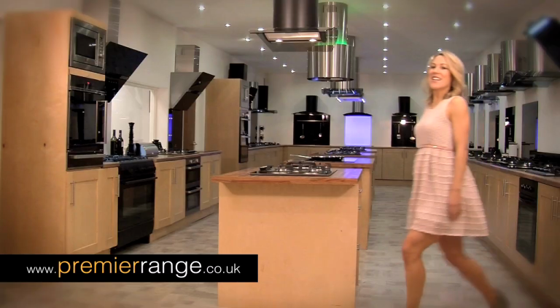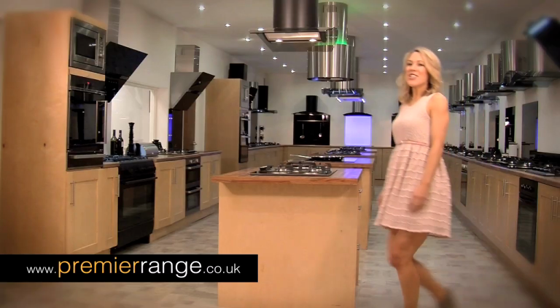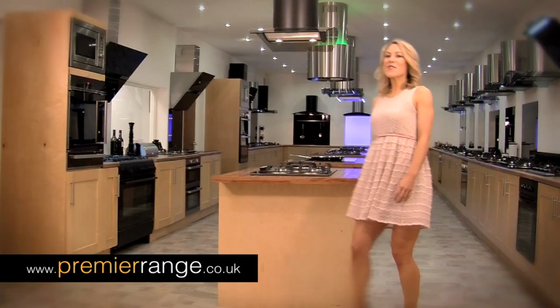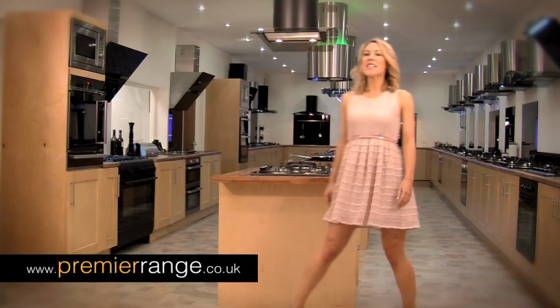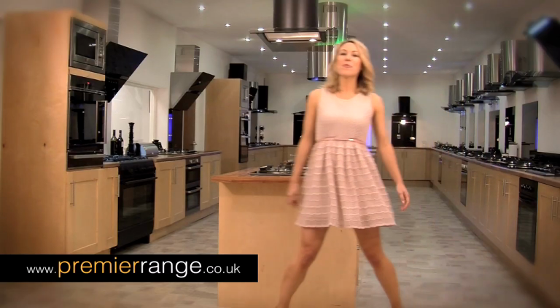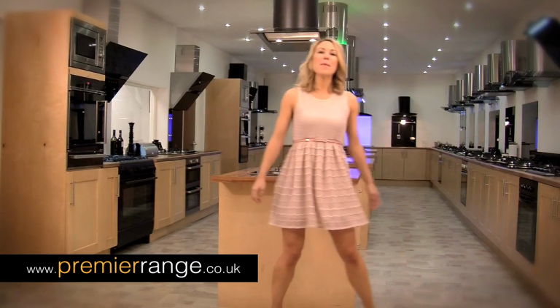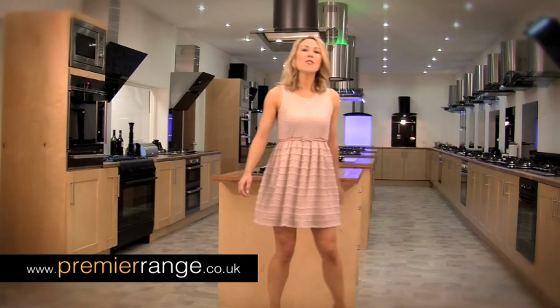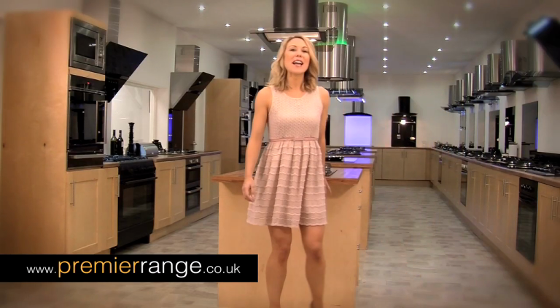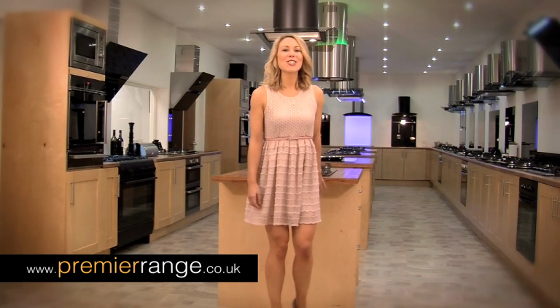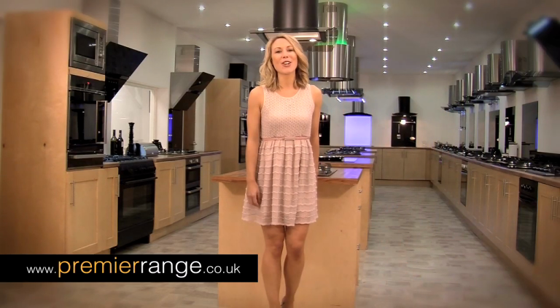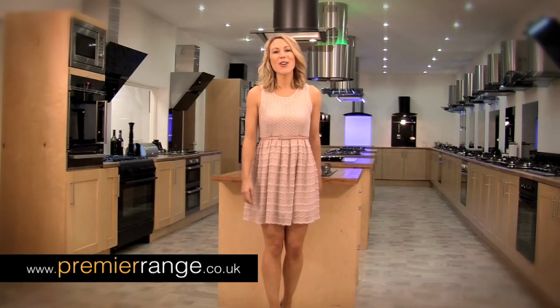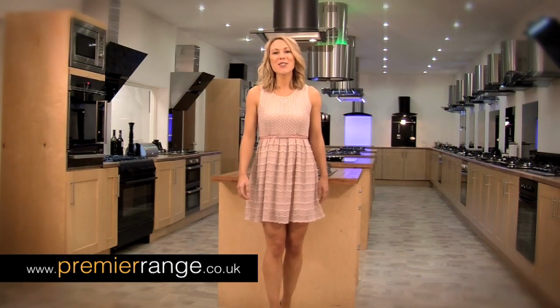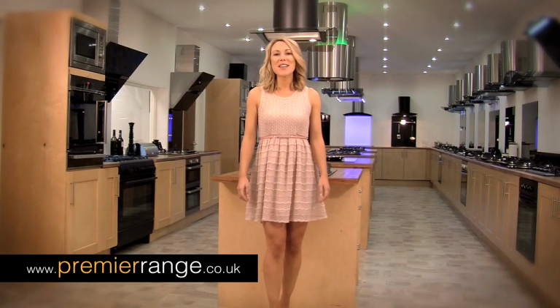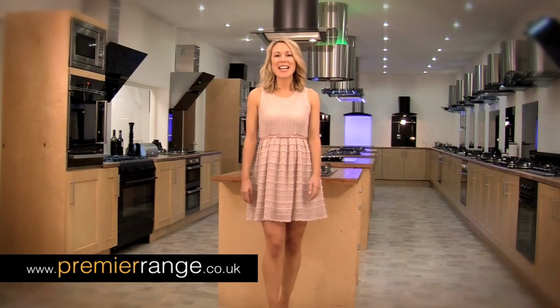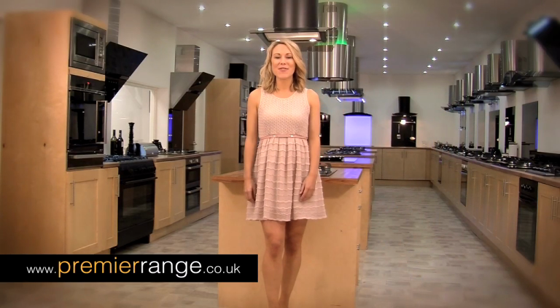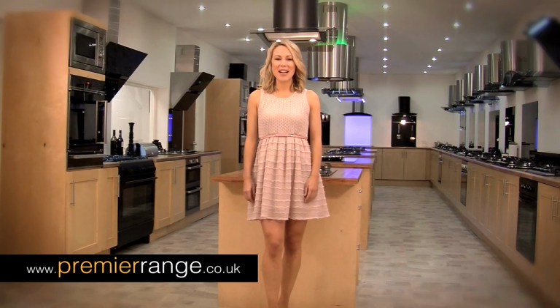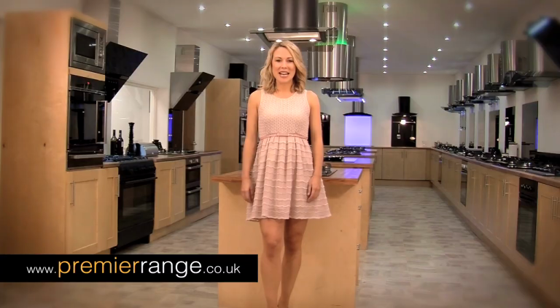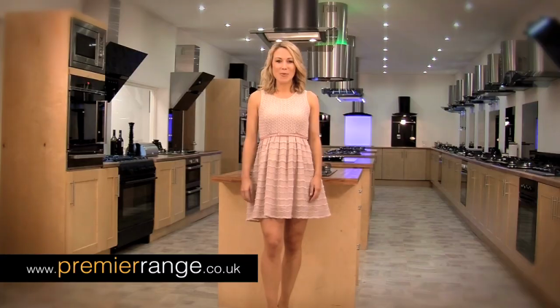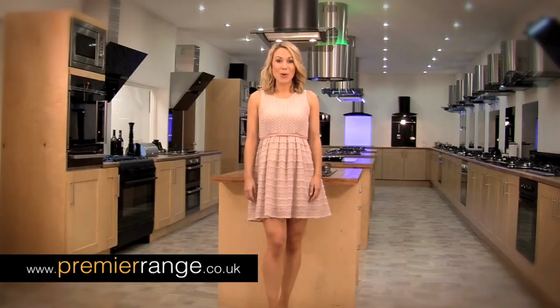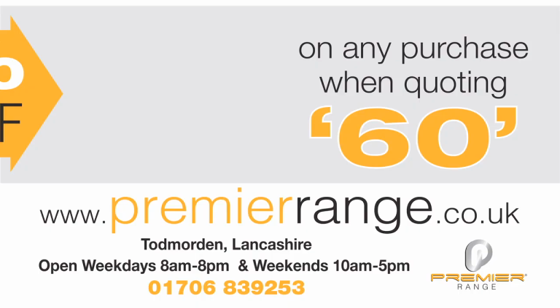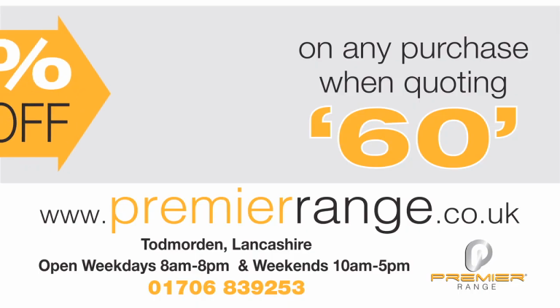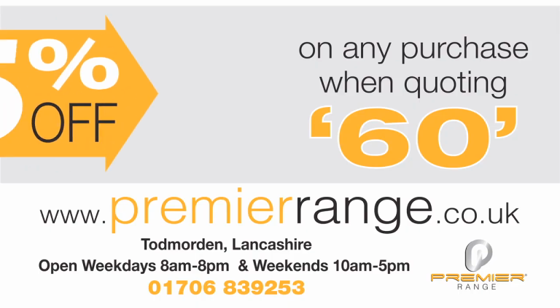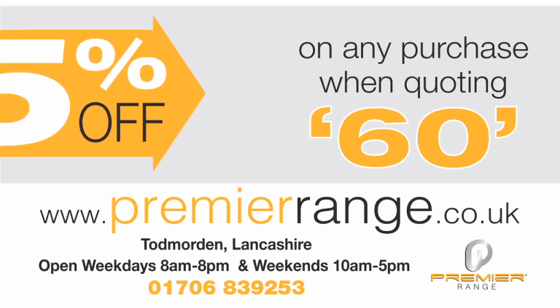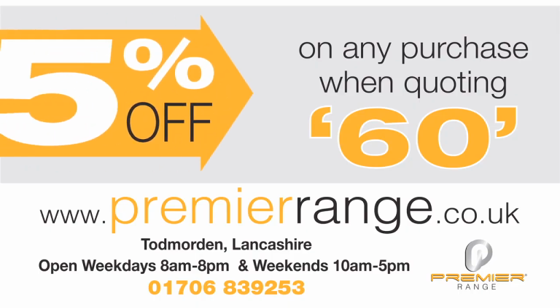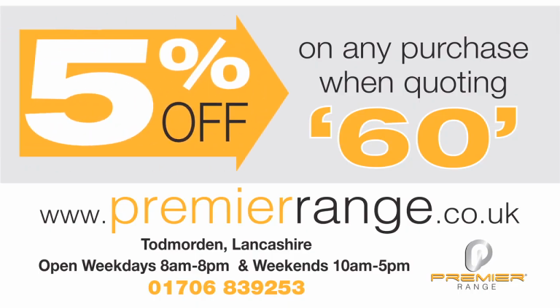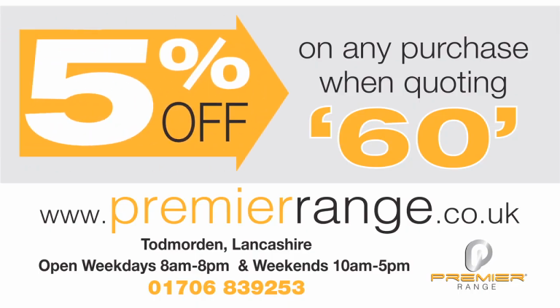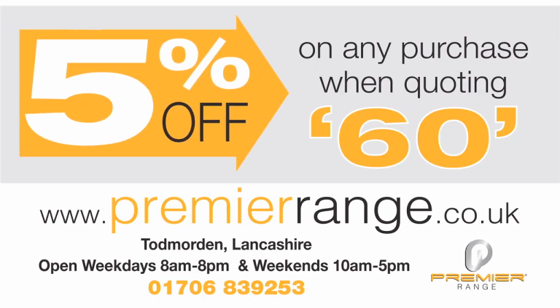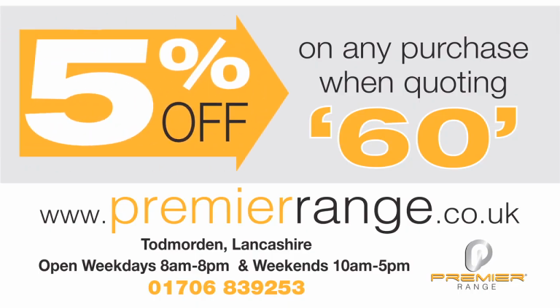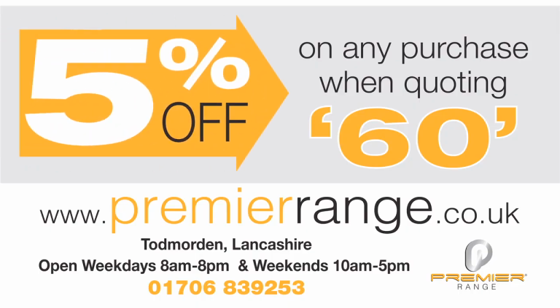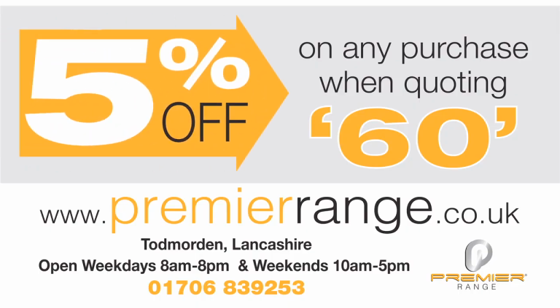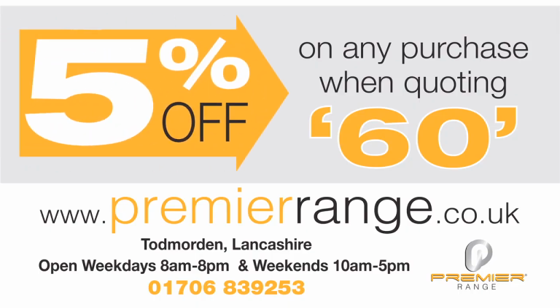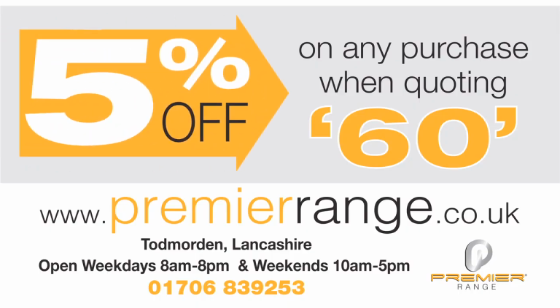Just visit premierrange.co.uk to find out more, or come and see us in our Lancashire showroom.